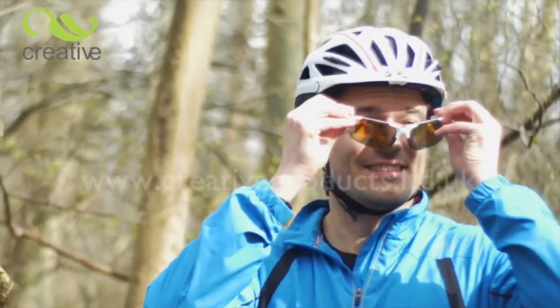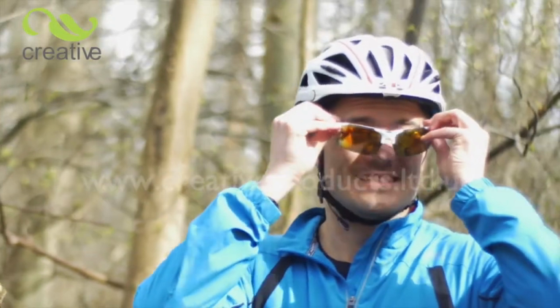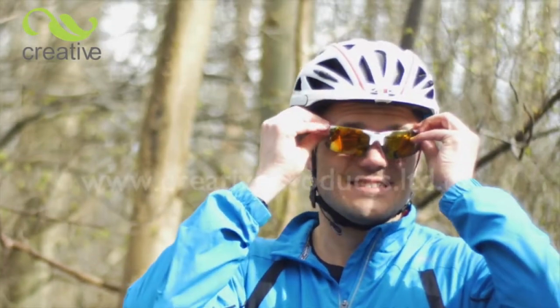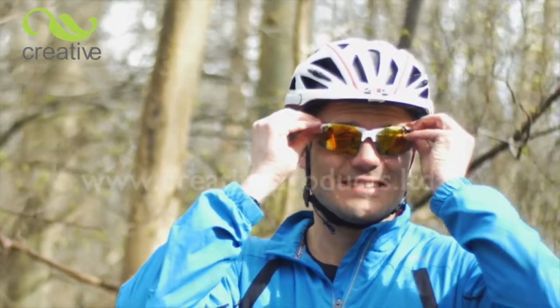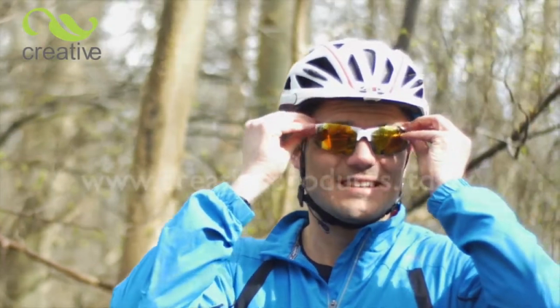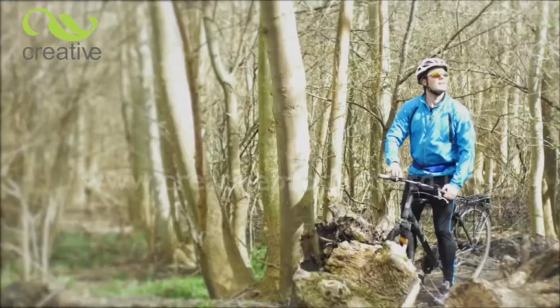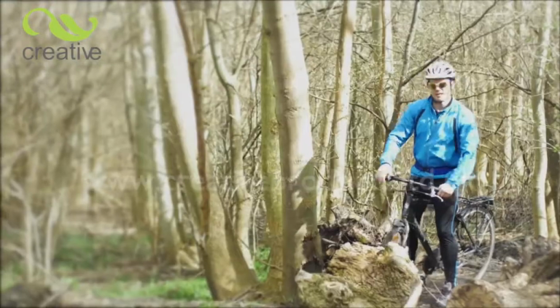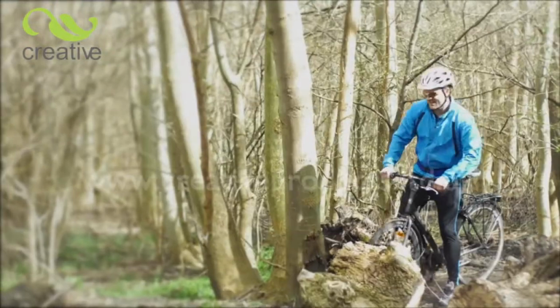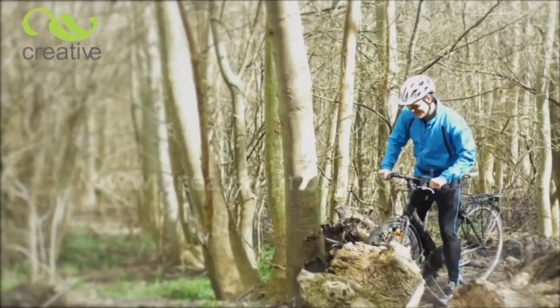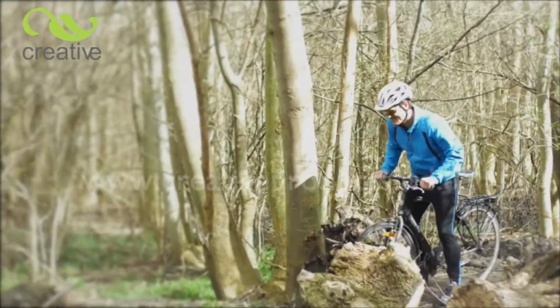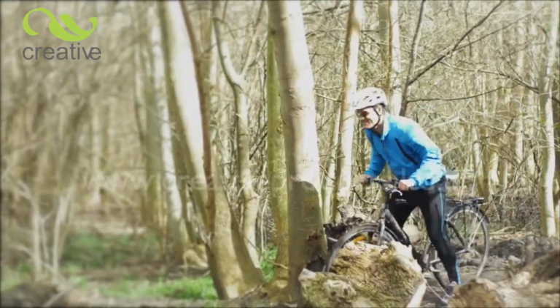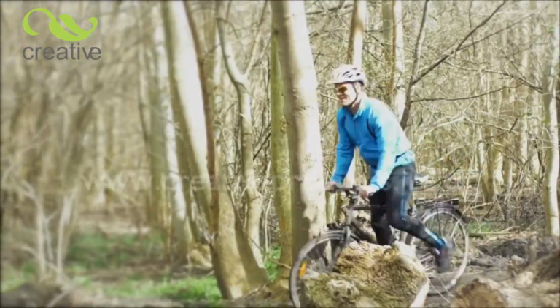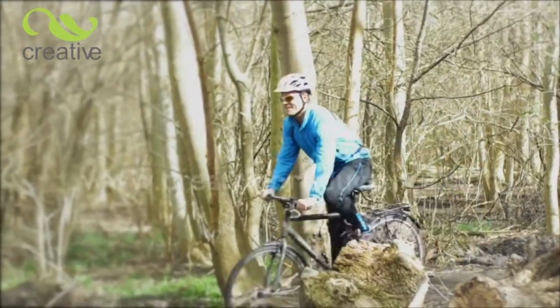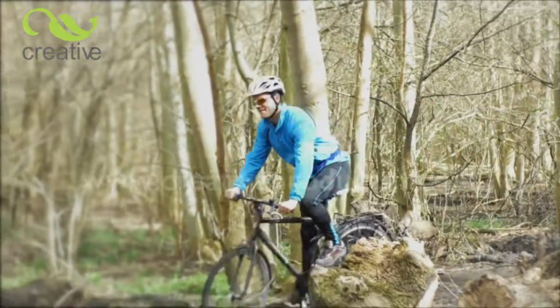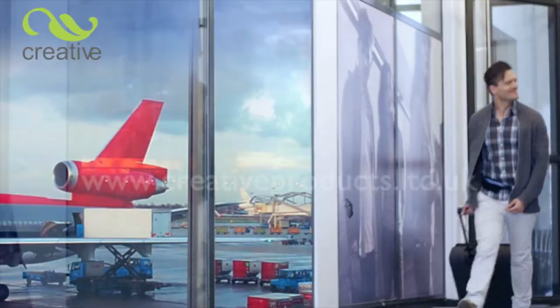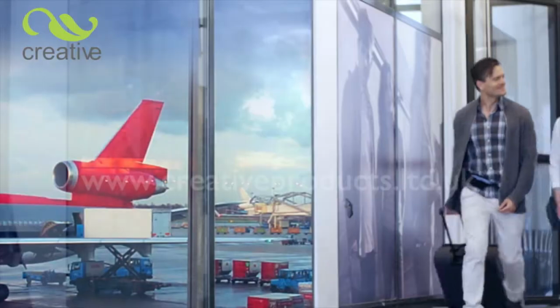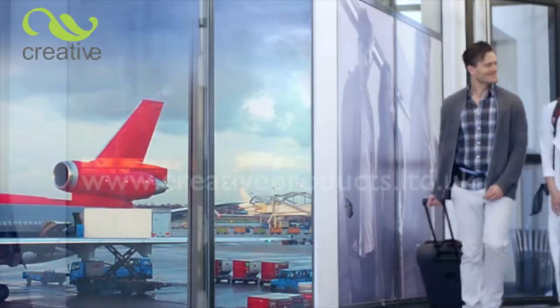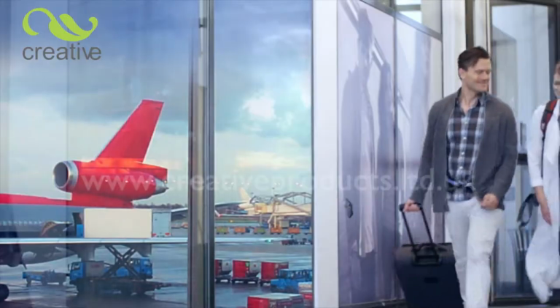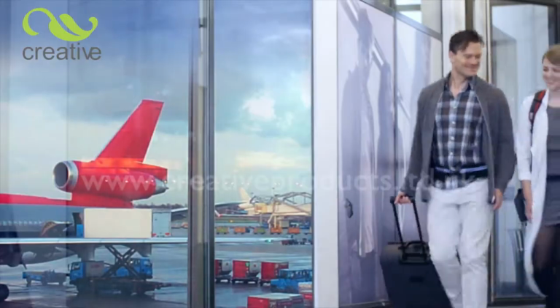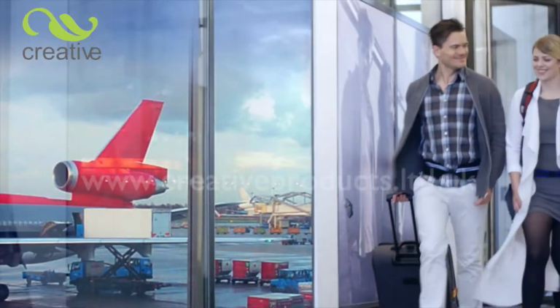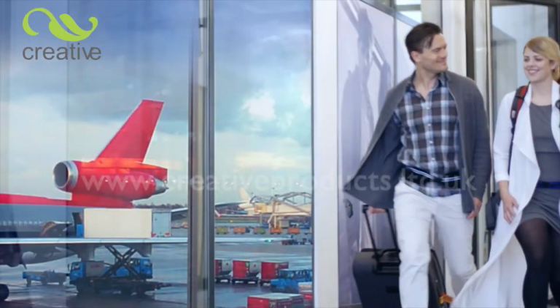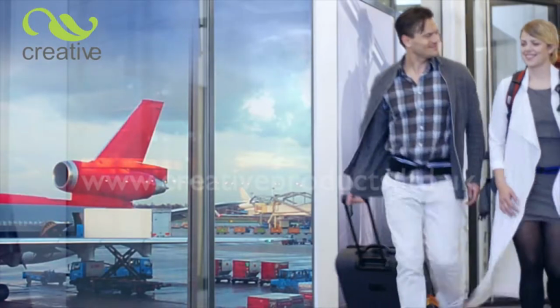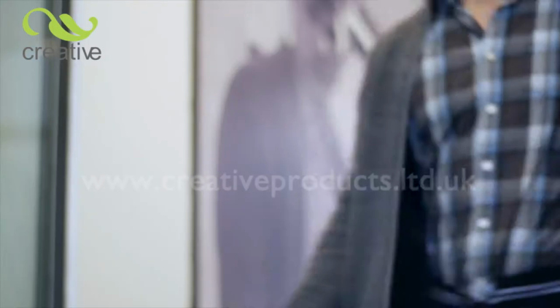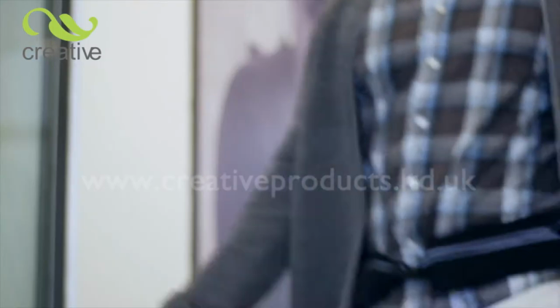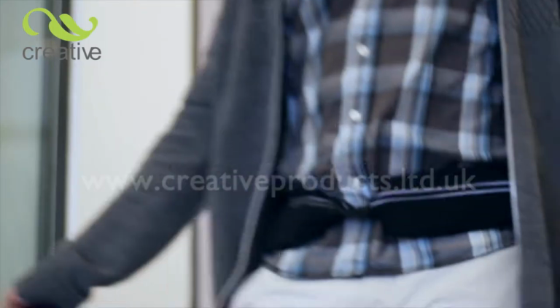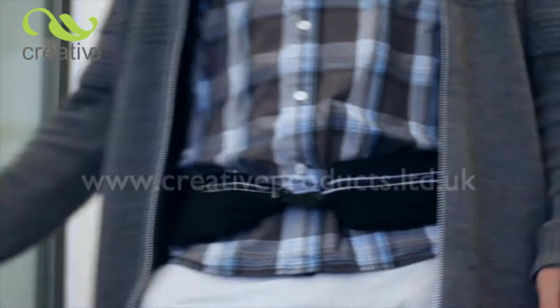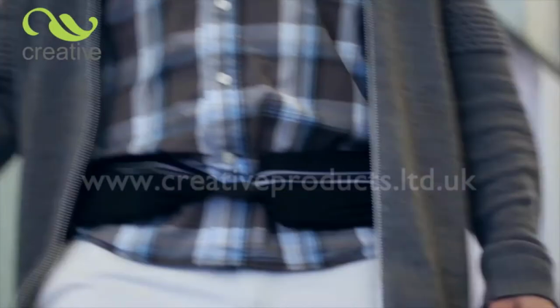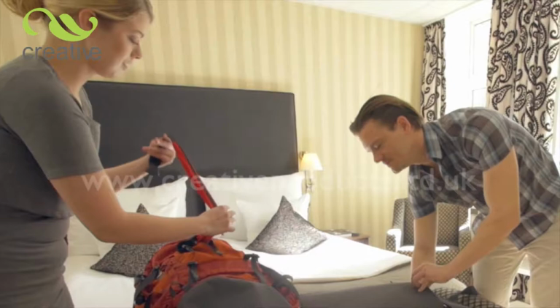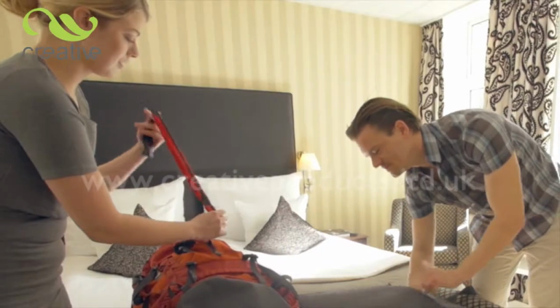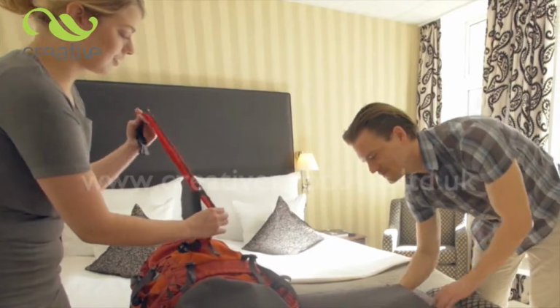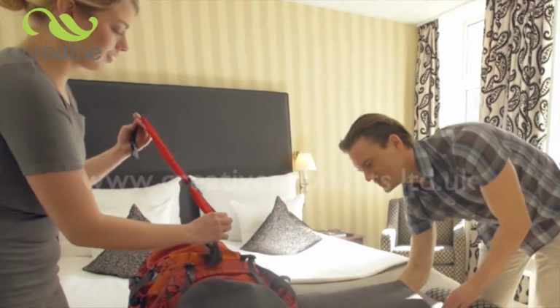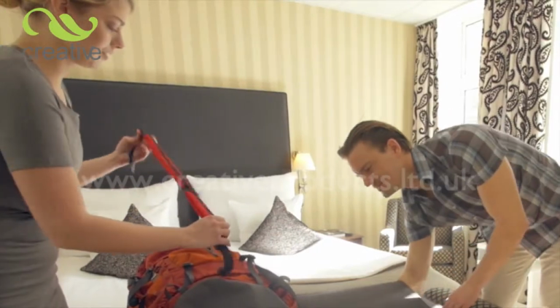Keep all your belongings close to hand without bouncing around. Easy, convenient and safe.